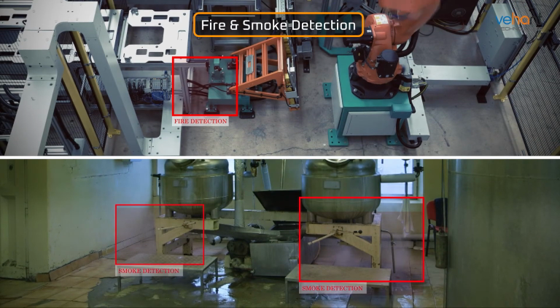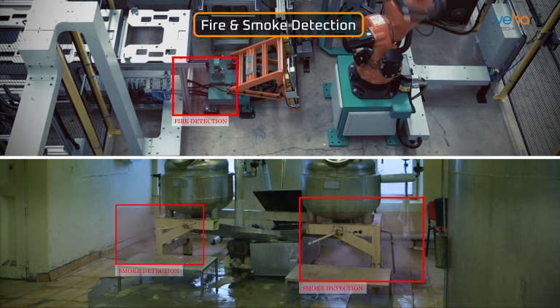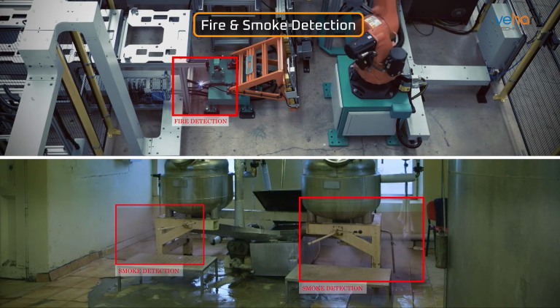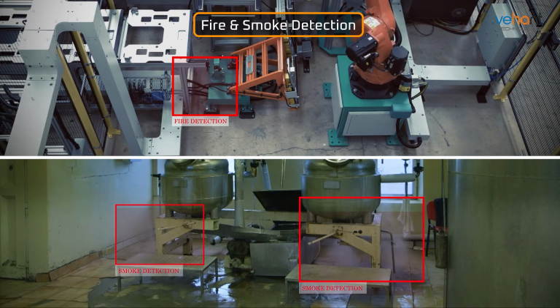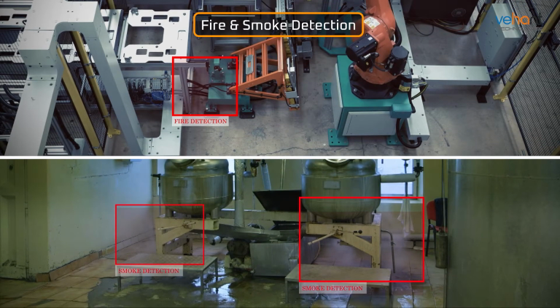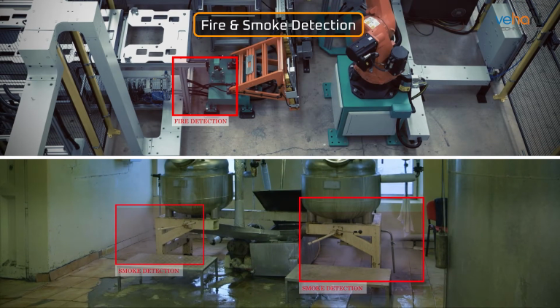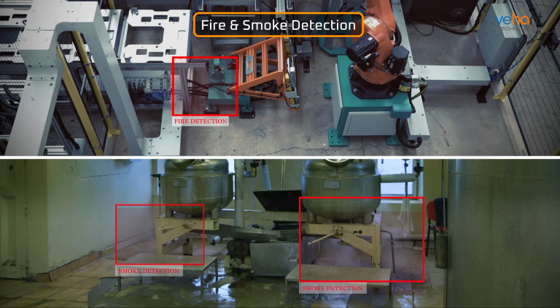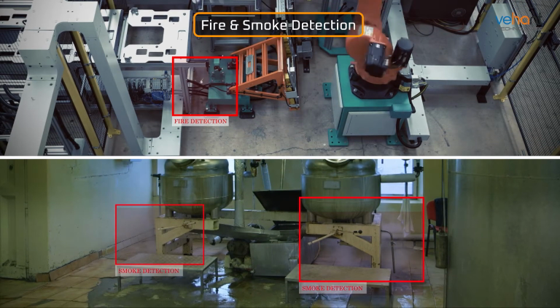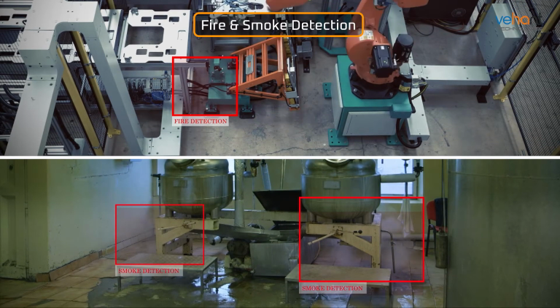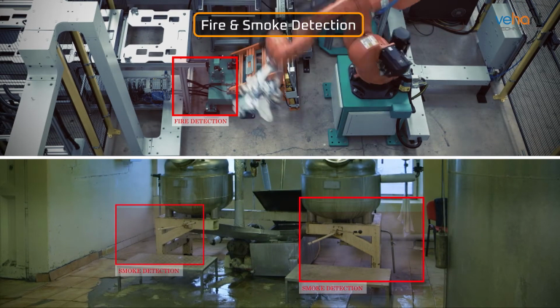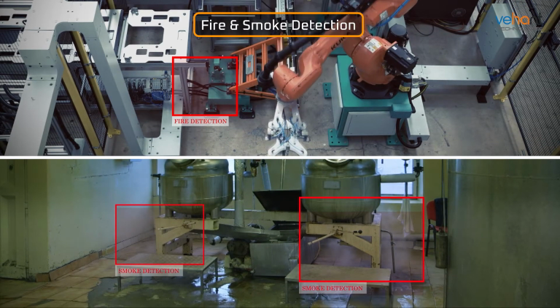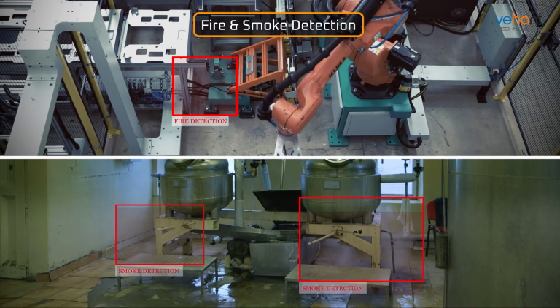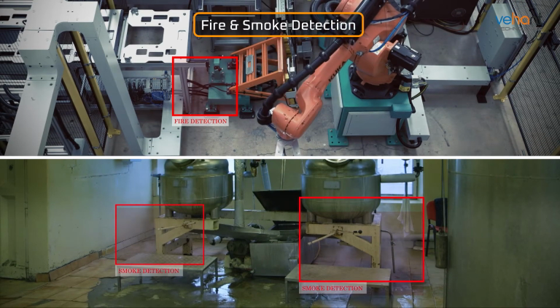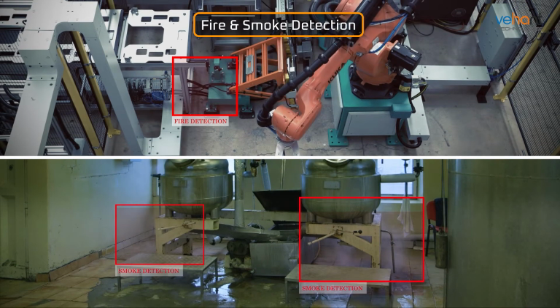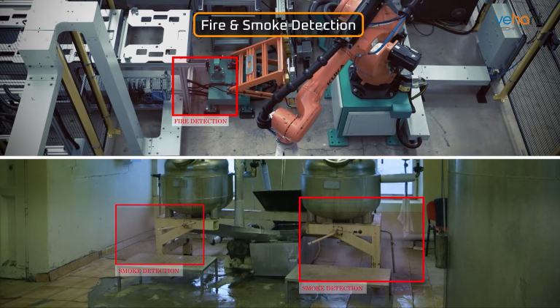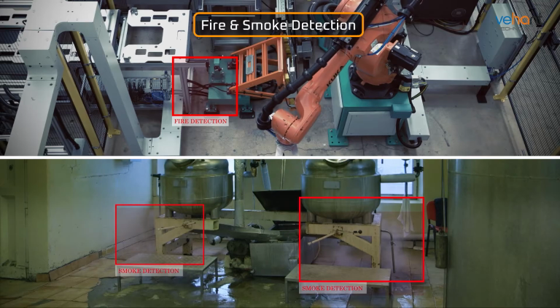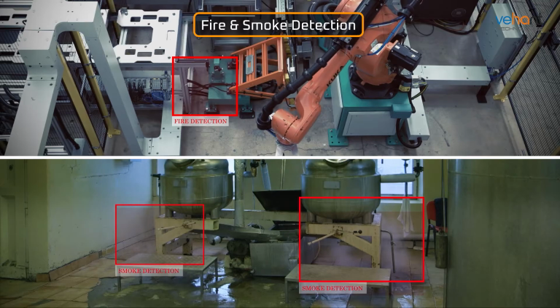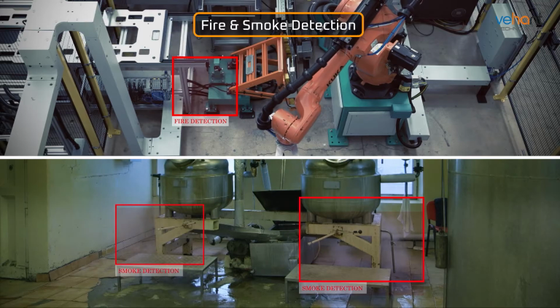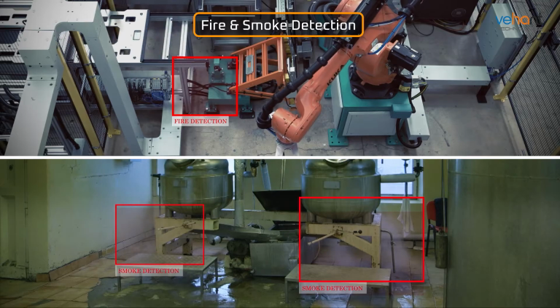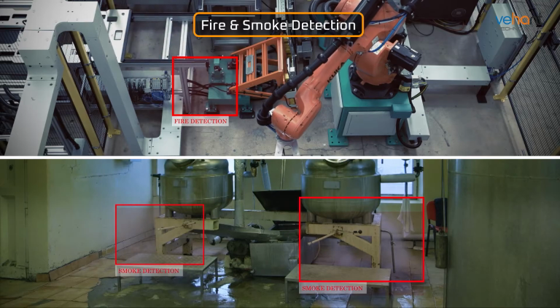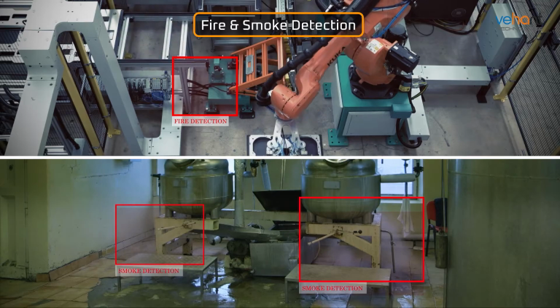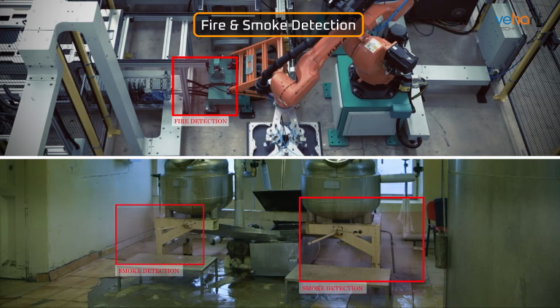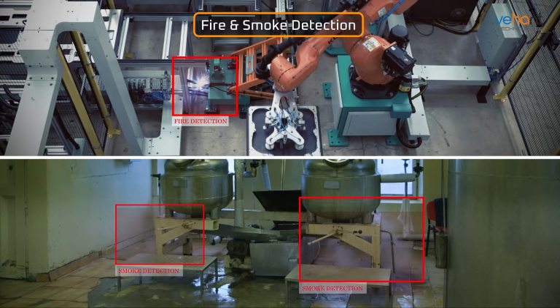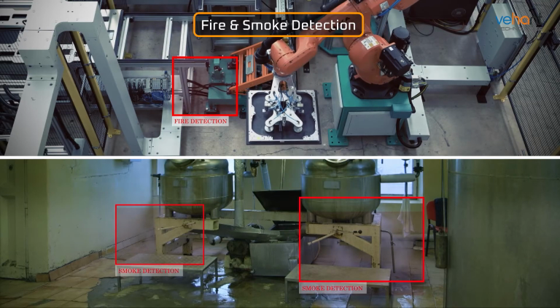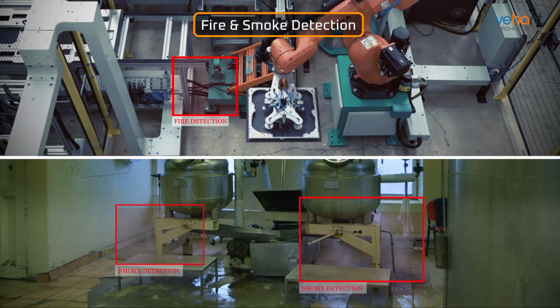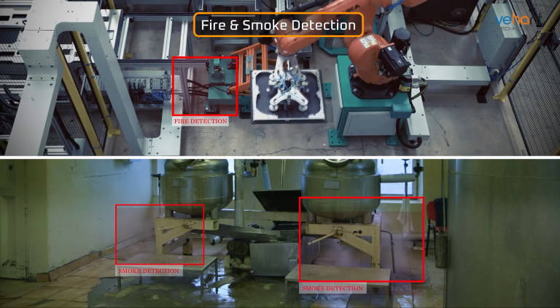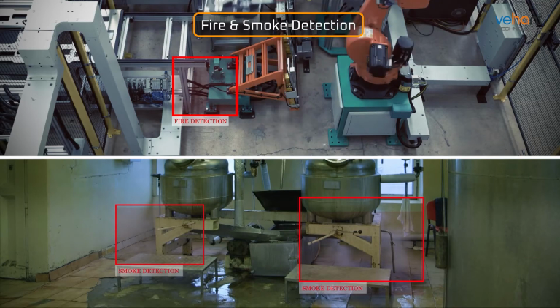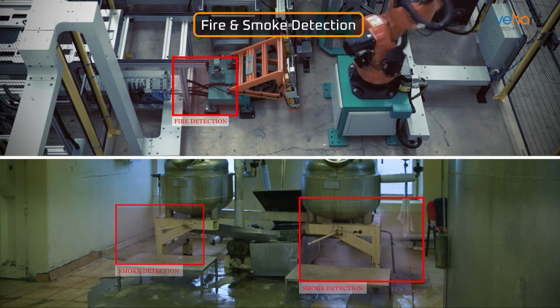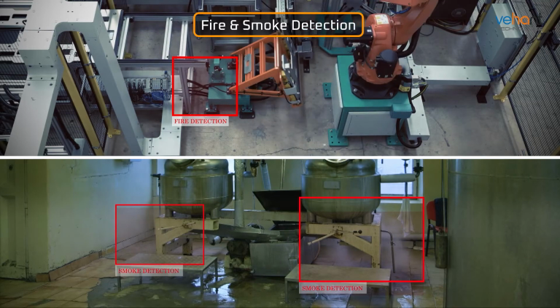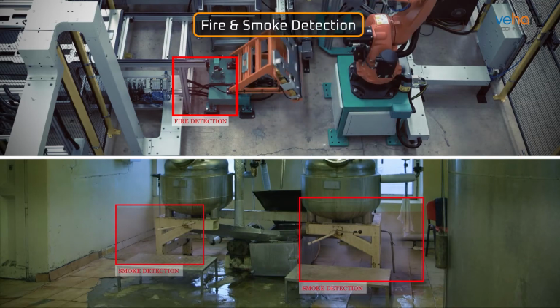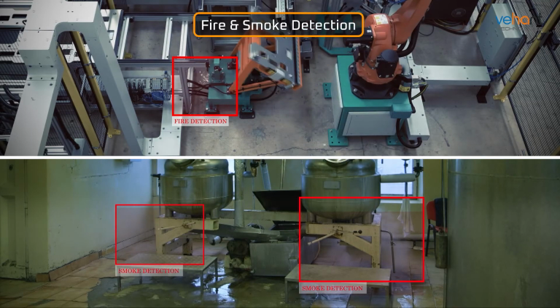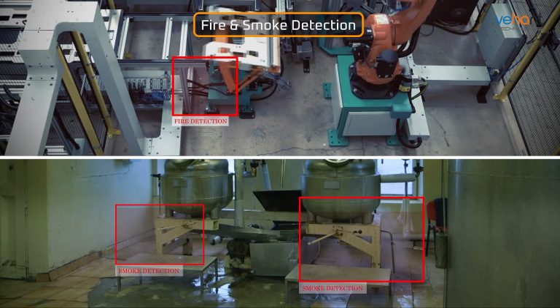Fire and Smoke Detection rapidly identifies and alerts you to potential hazards, protects your assets and personnel, prevents injuries, and reduces fines.